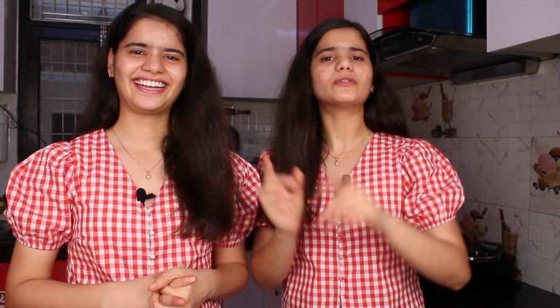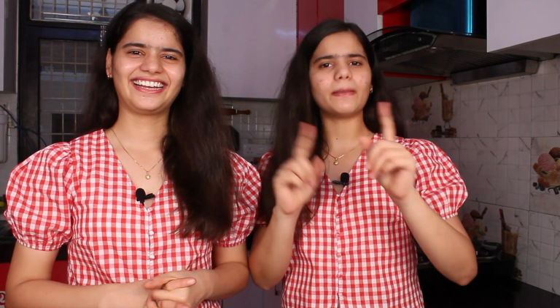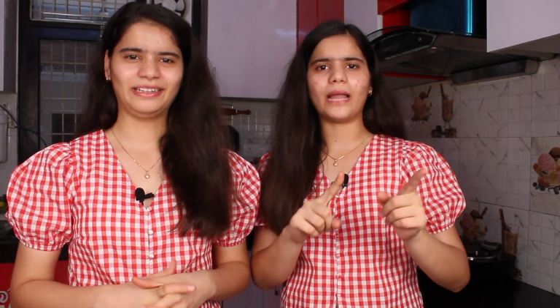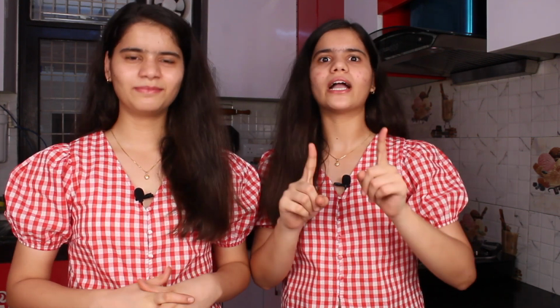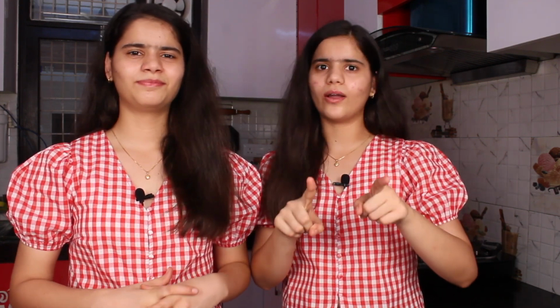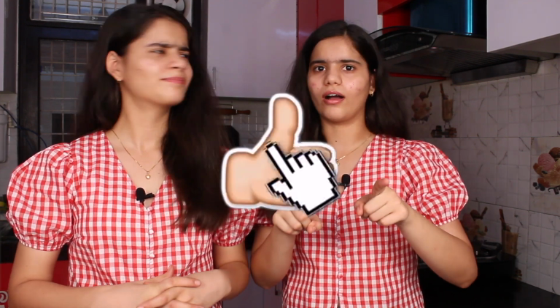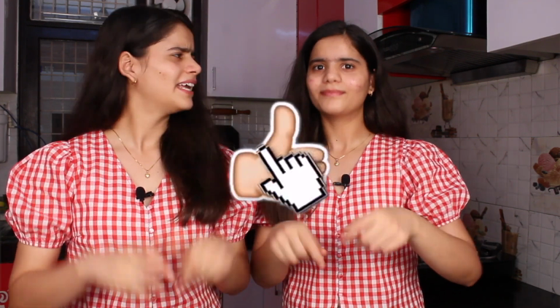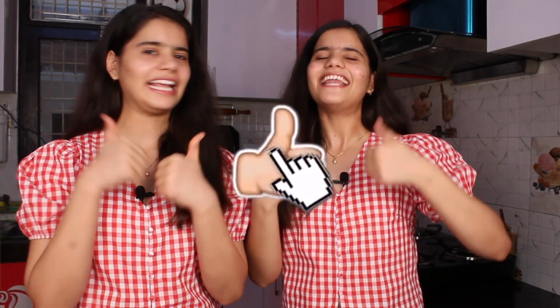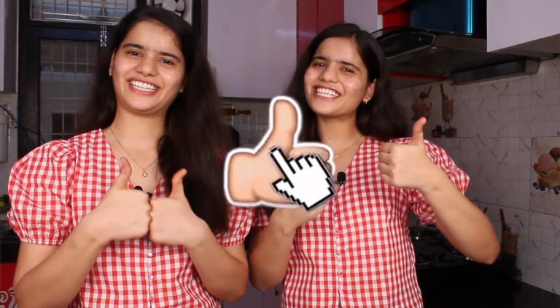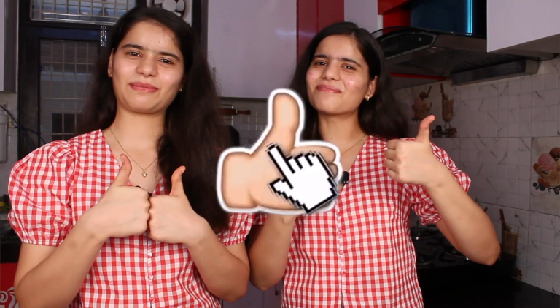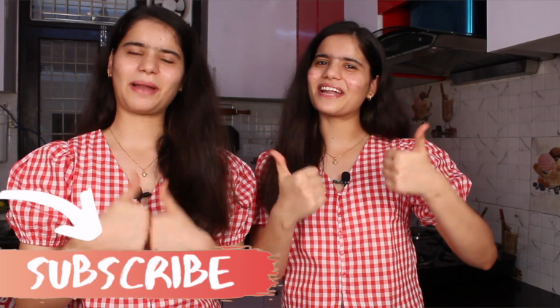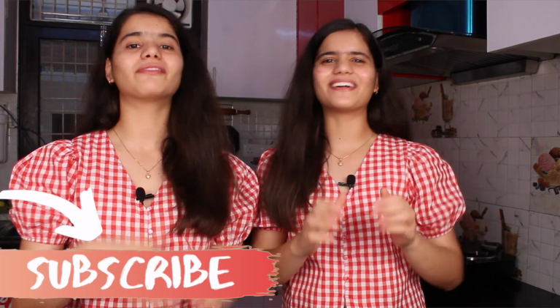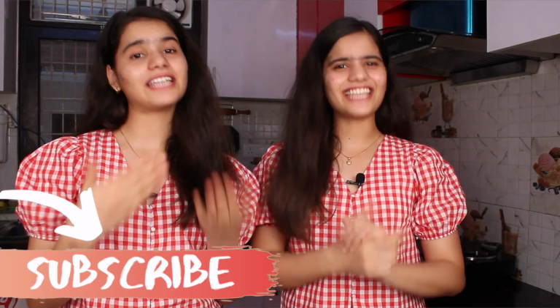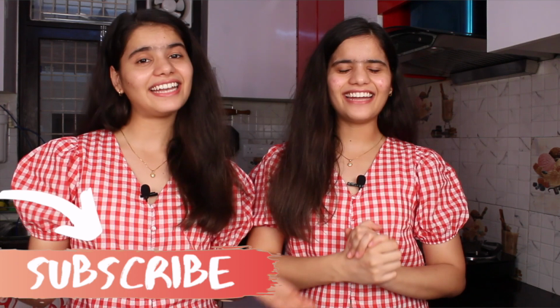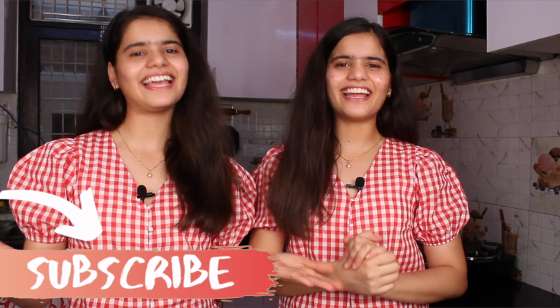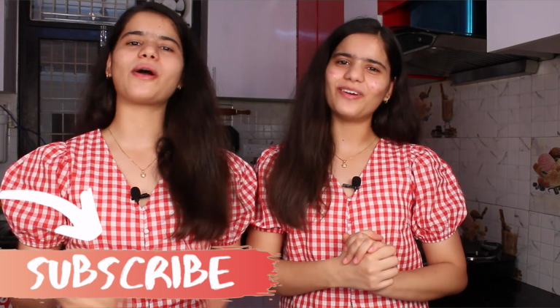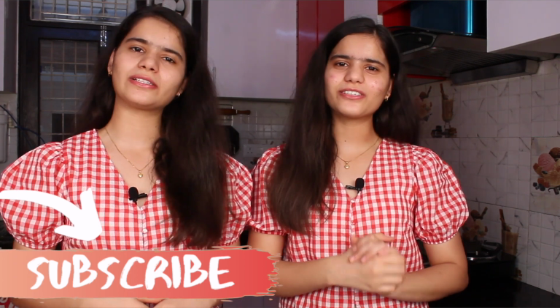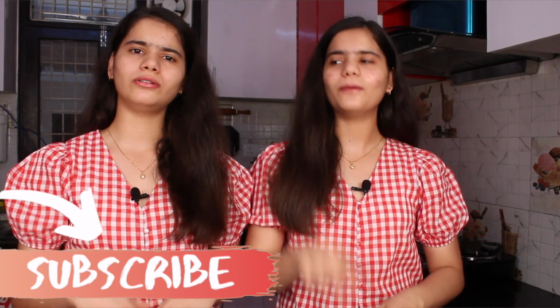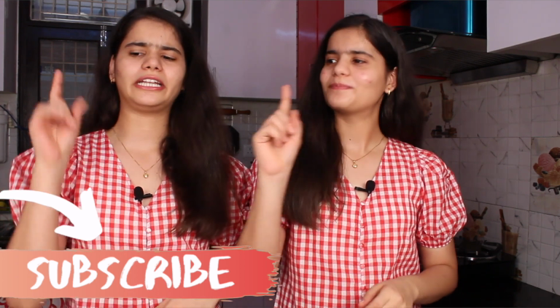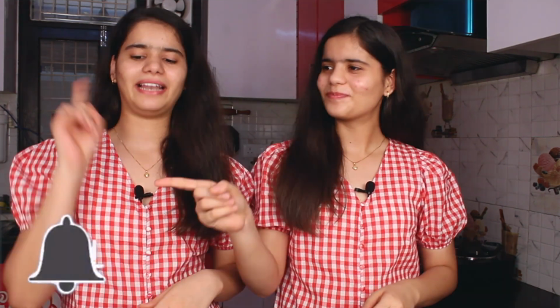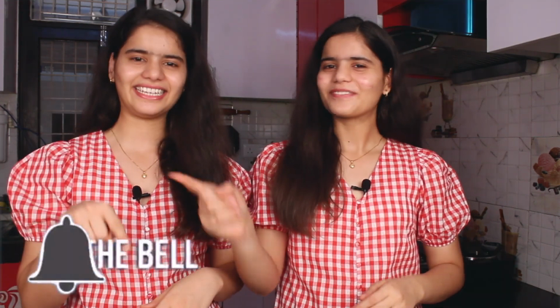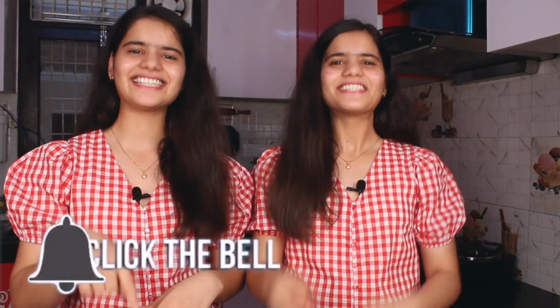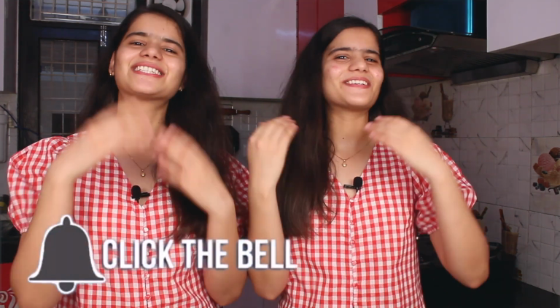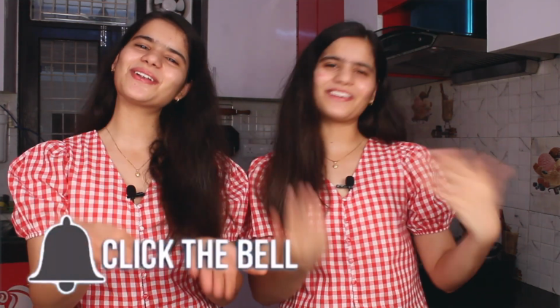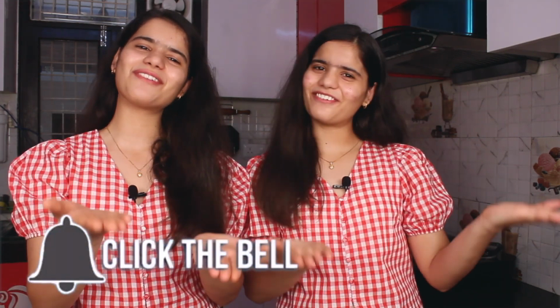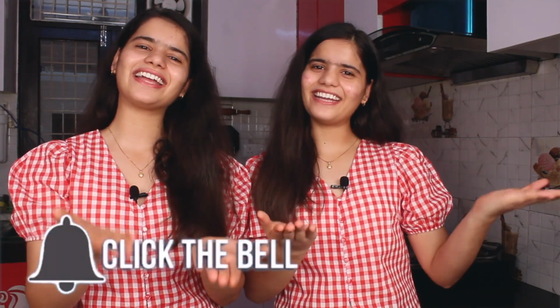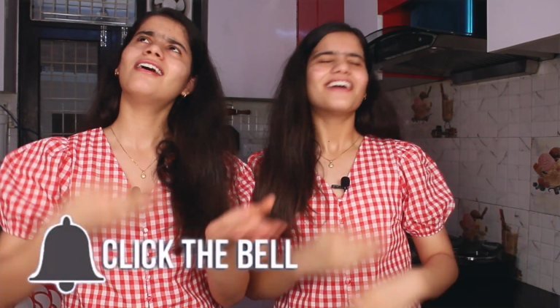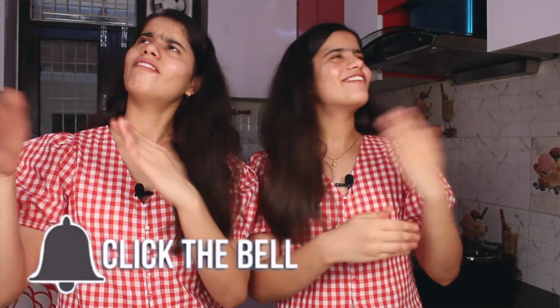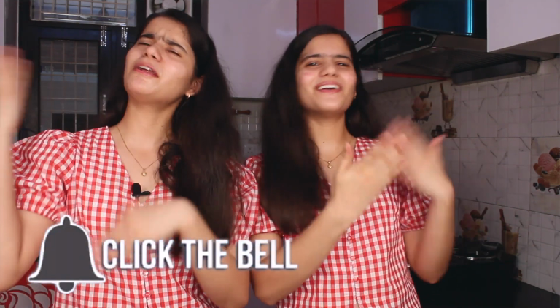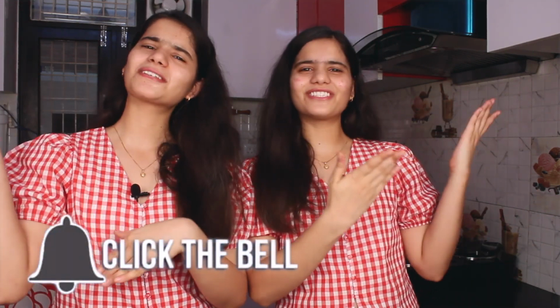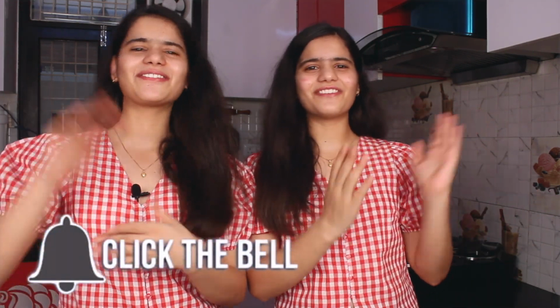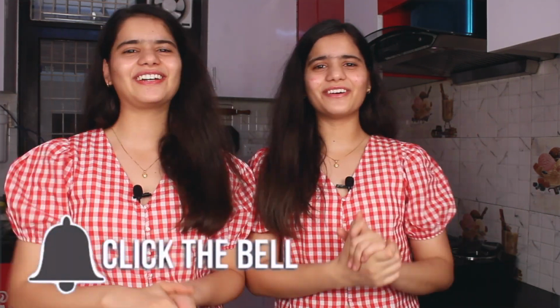But first, please share and subscribe to our channel and also hit that bell icon, so you will be notified when we post new videos.